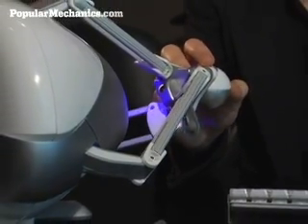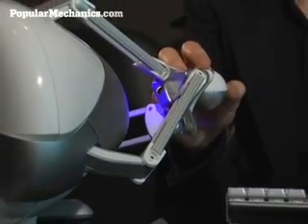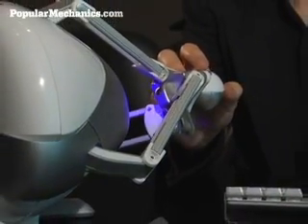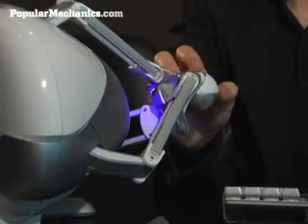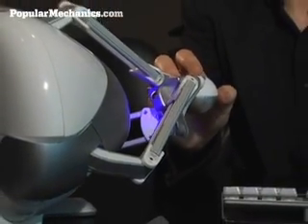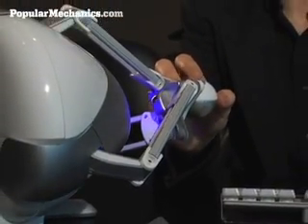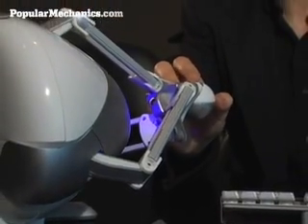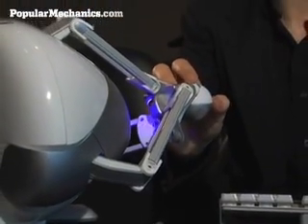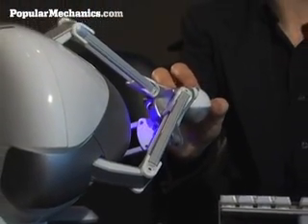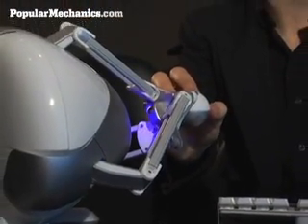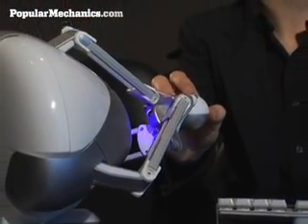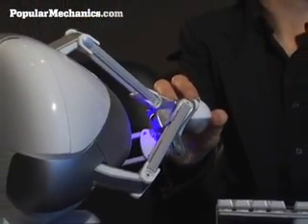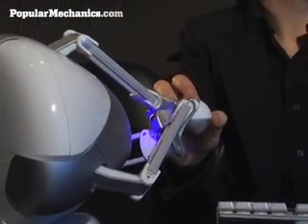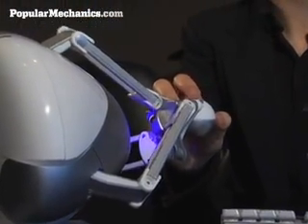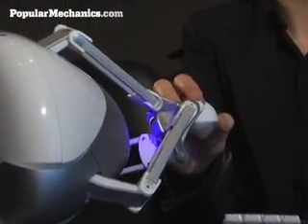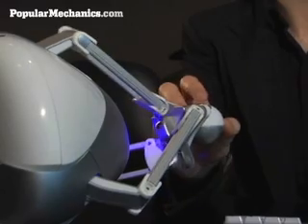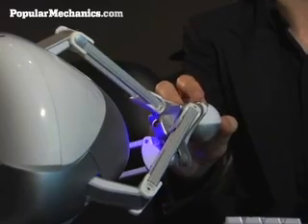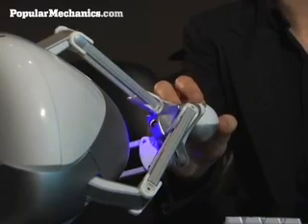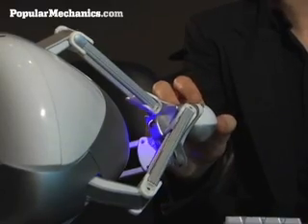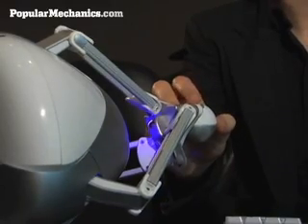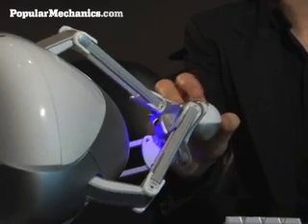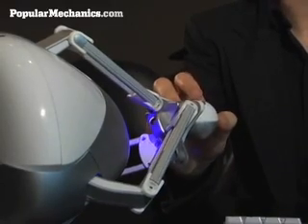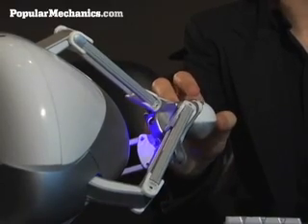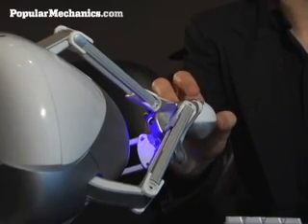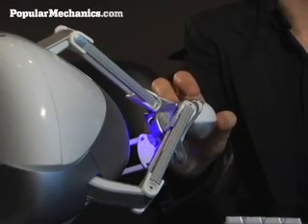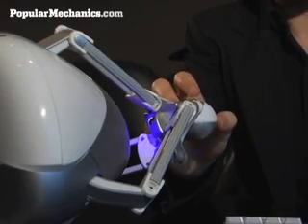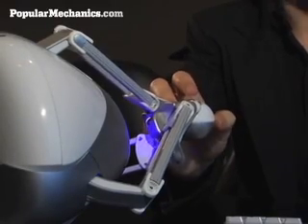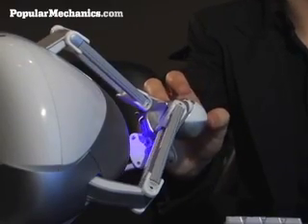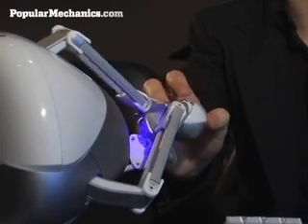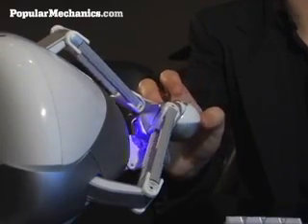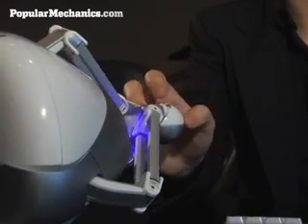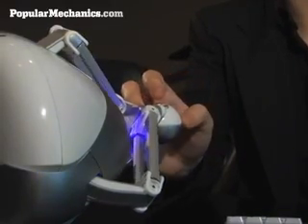That alone was more than enough to impress our gadget guru. "Man, it really does push you. That's cool."